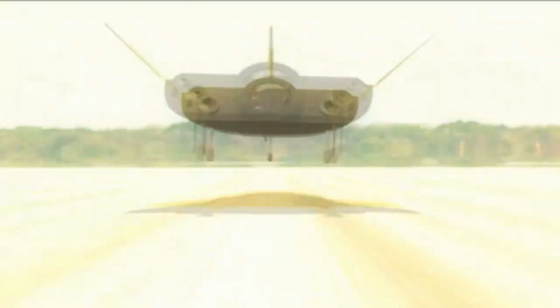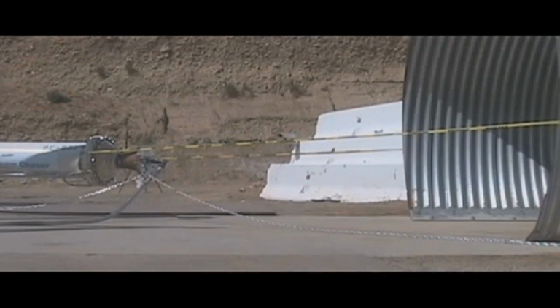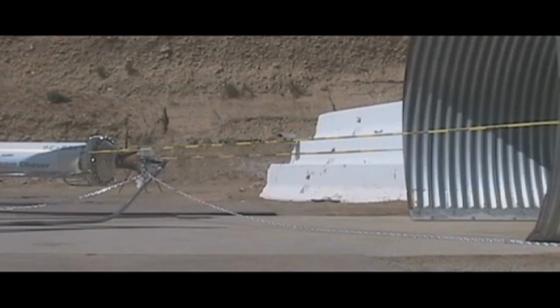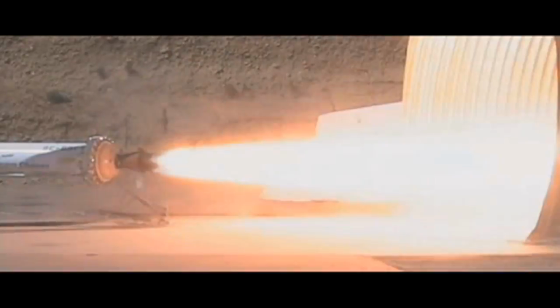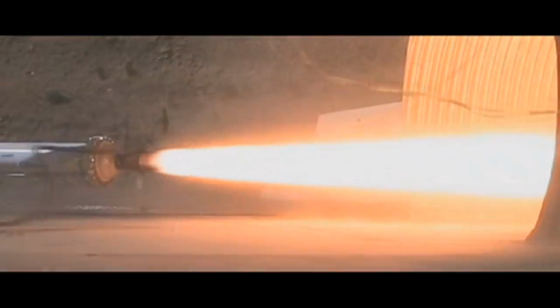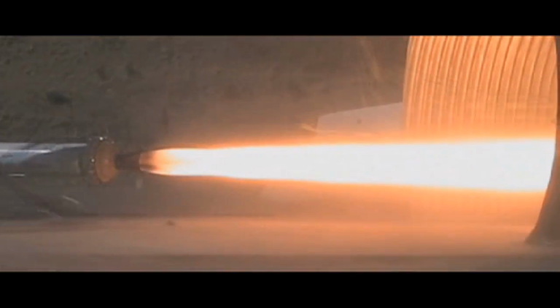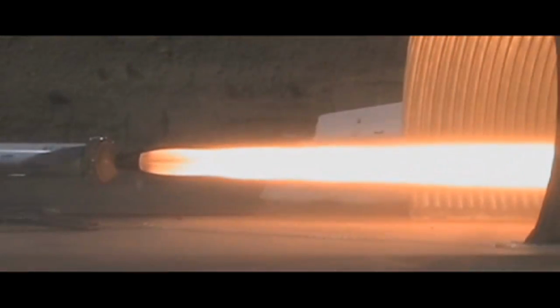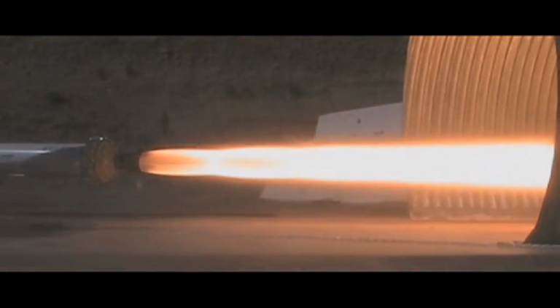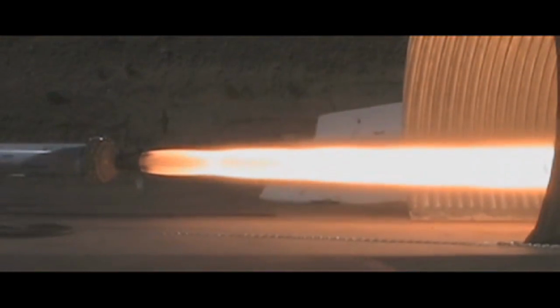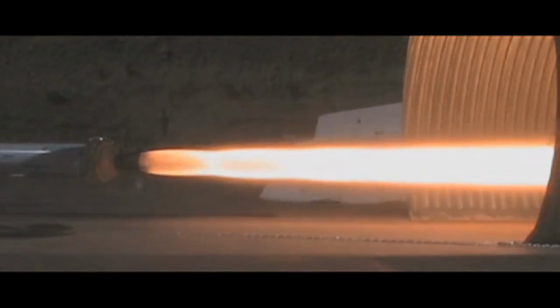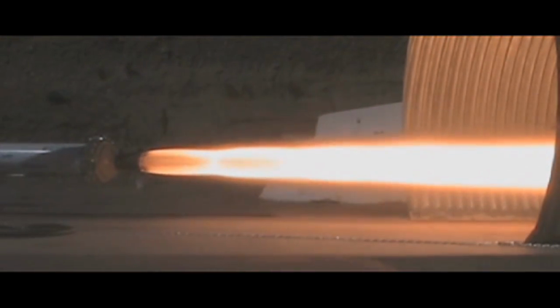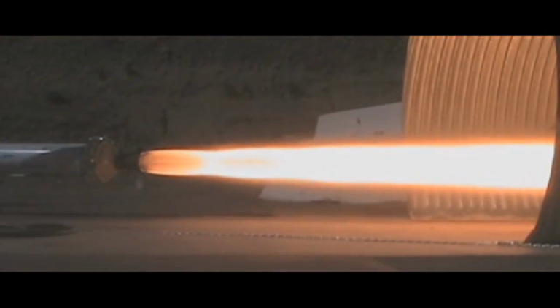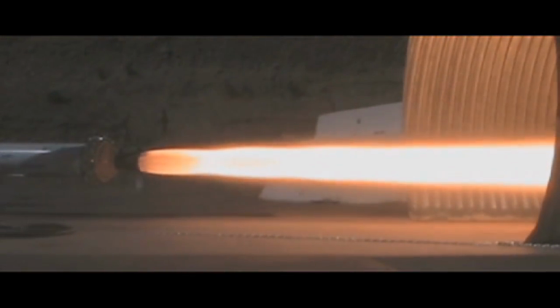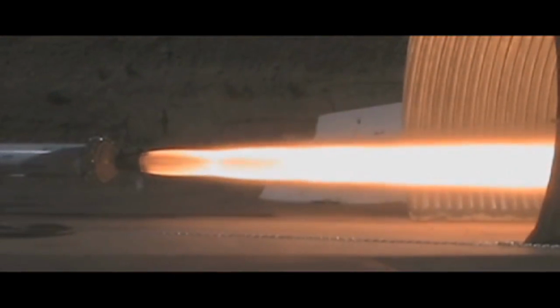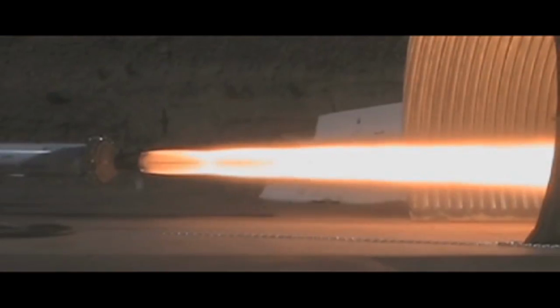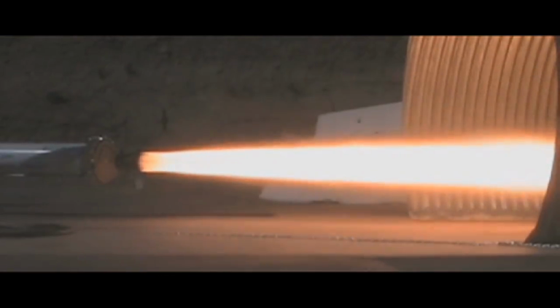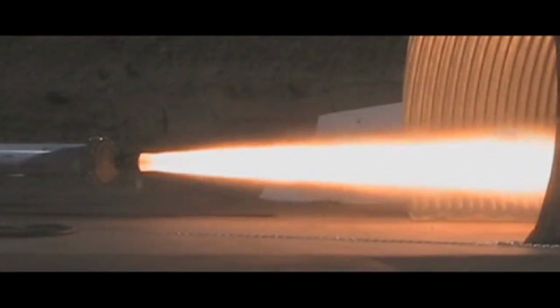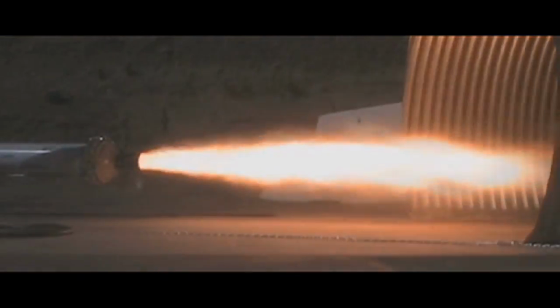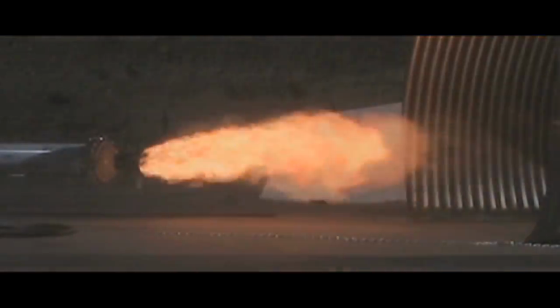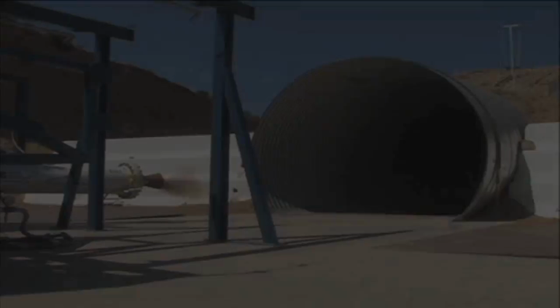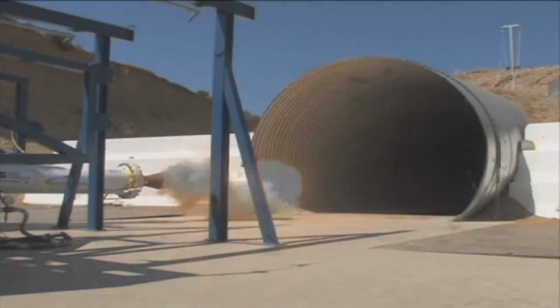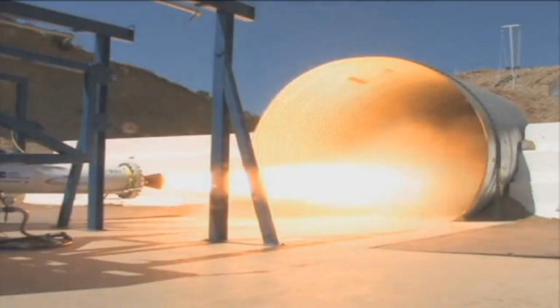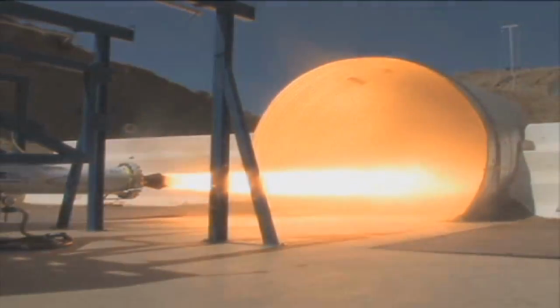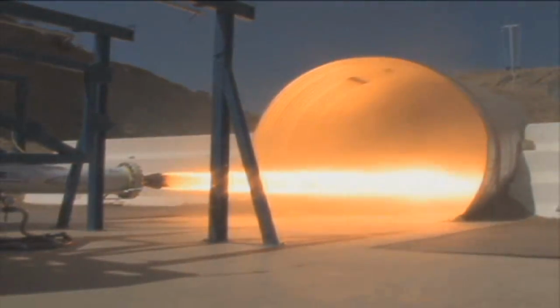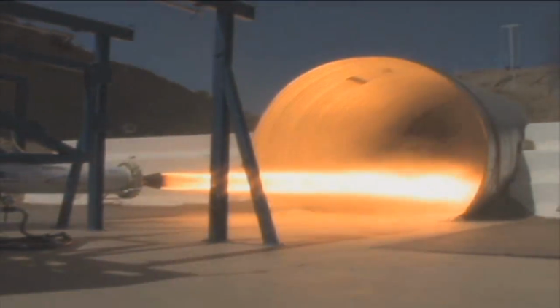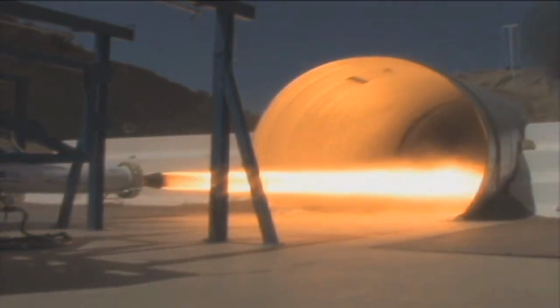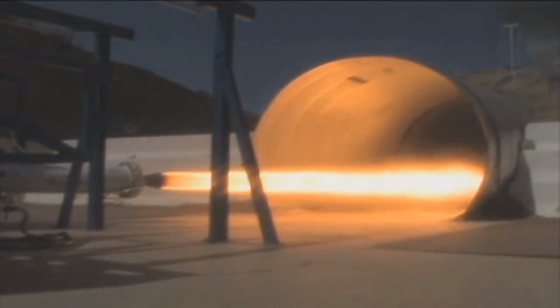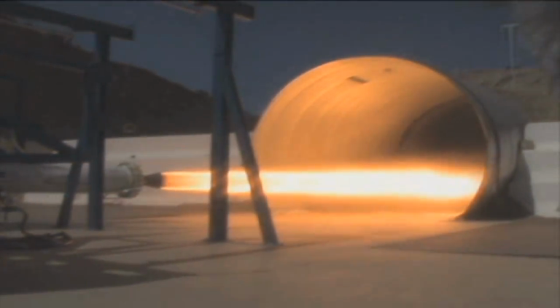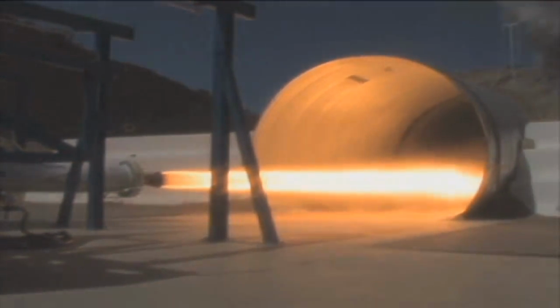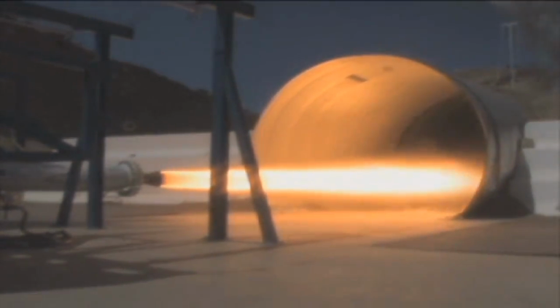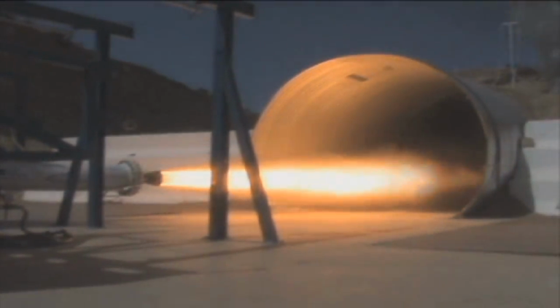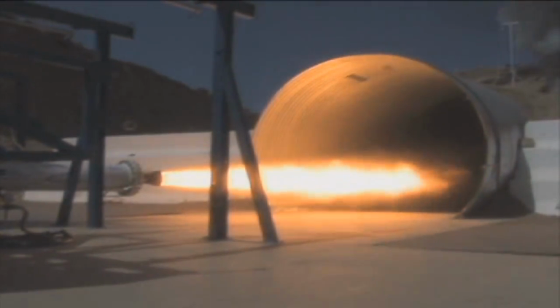It also has the green propellant technology, which makes it safer for processing on the ground and for turning around for additional flights.